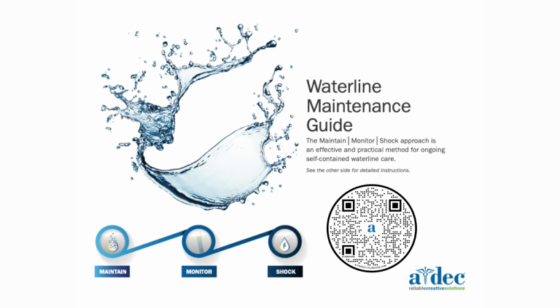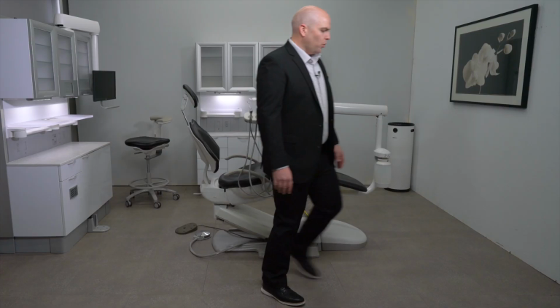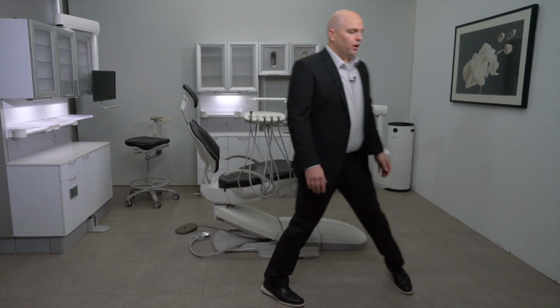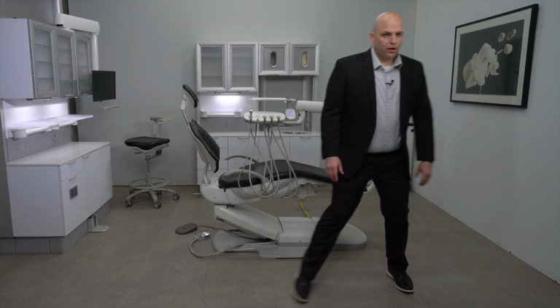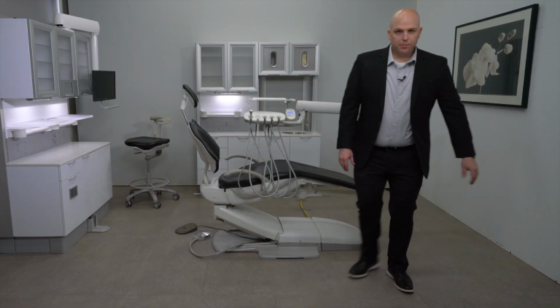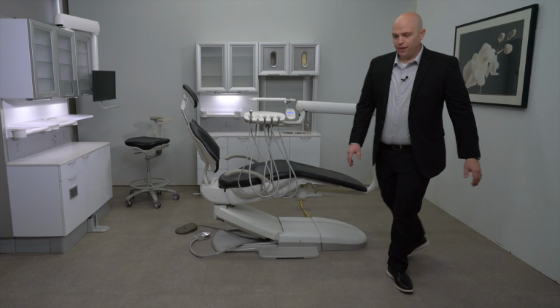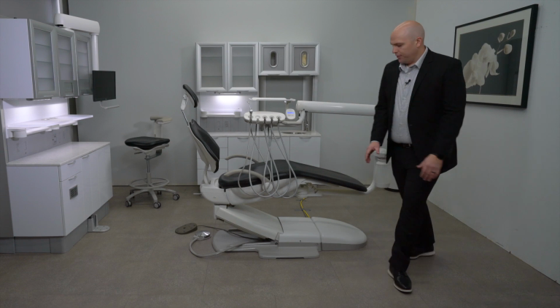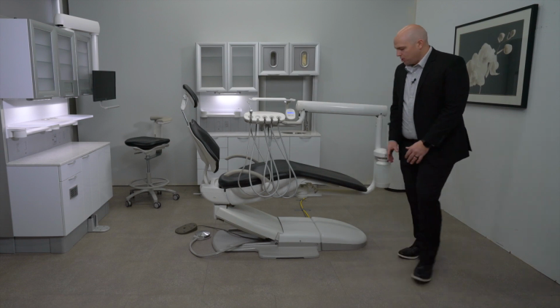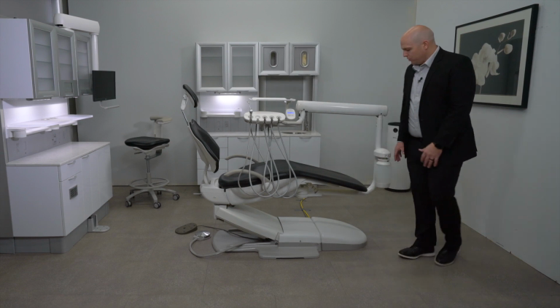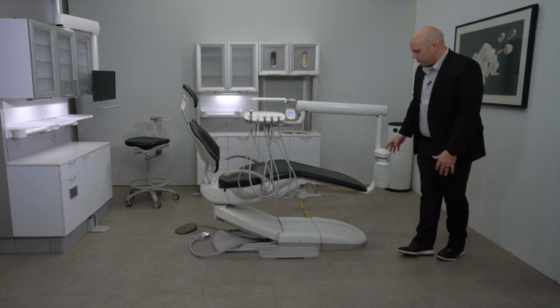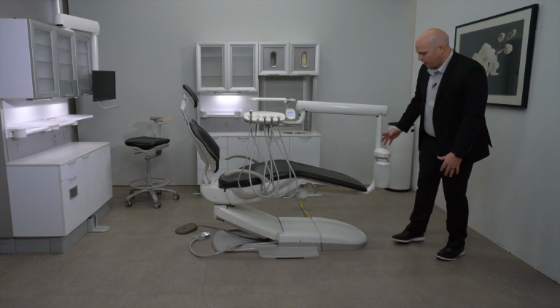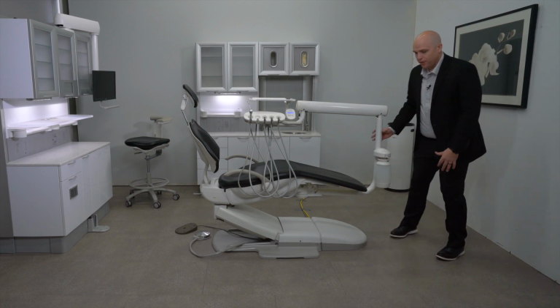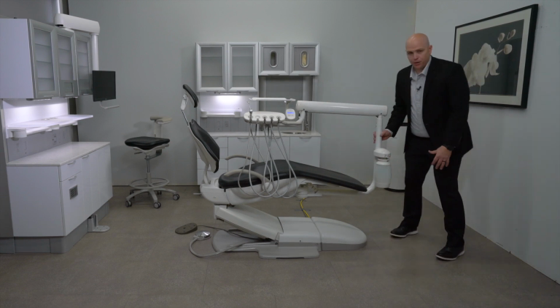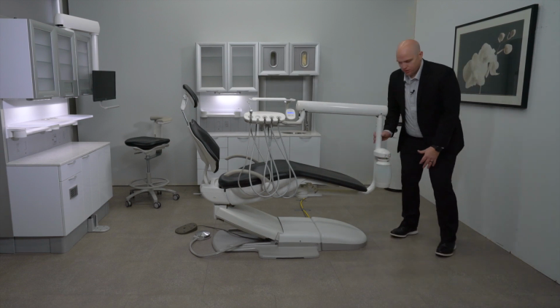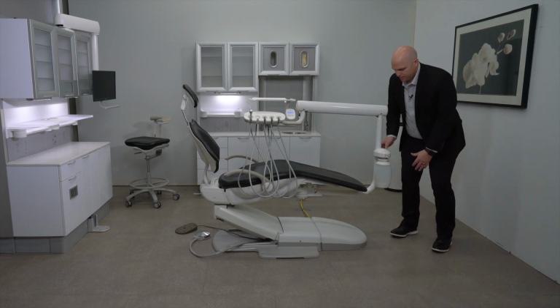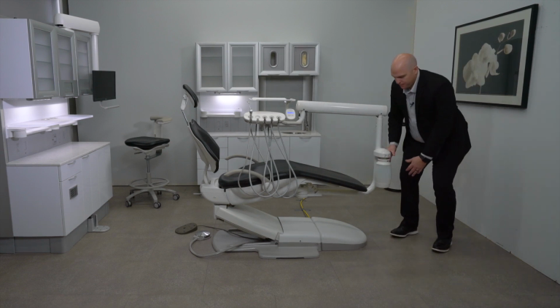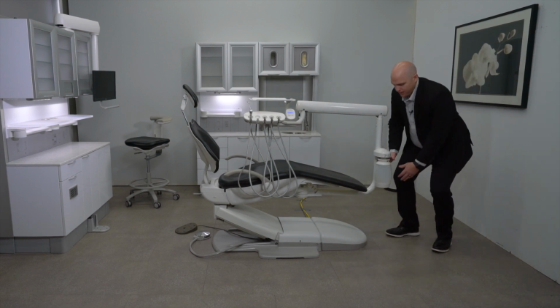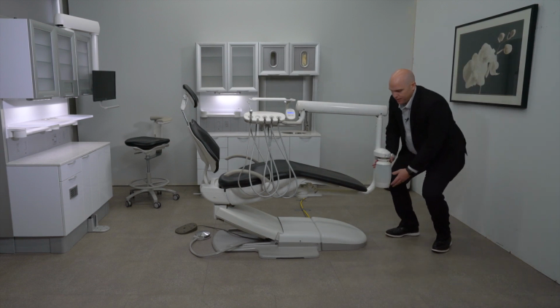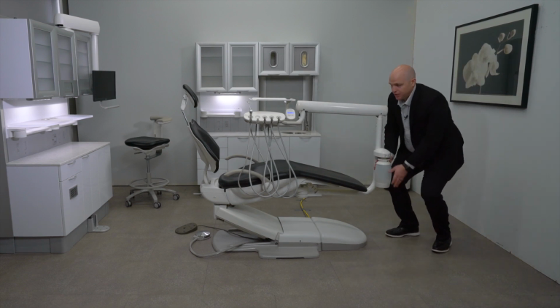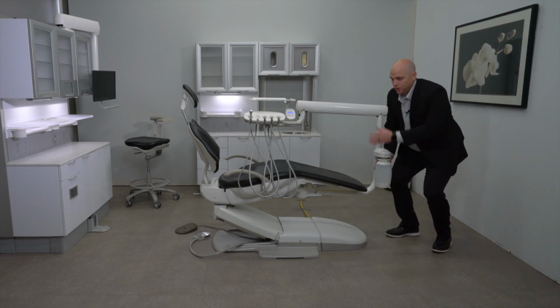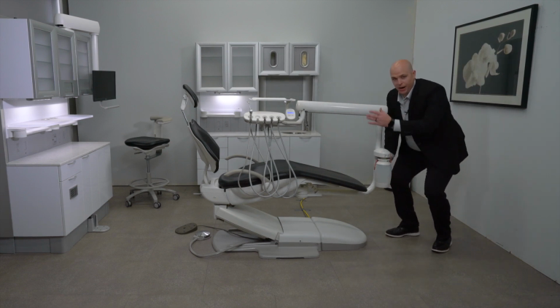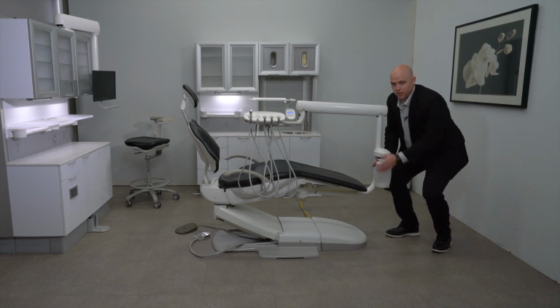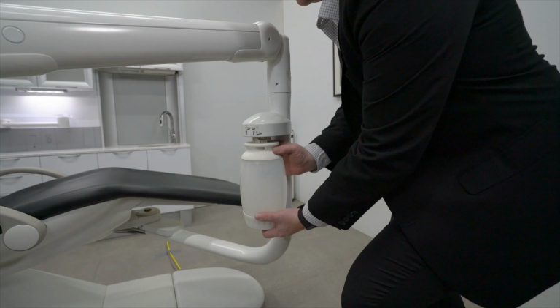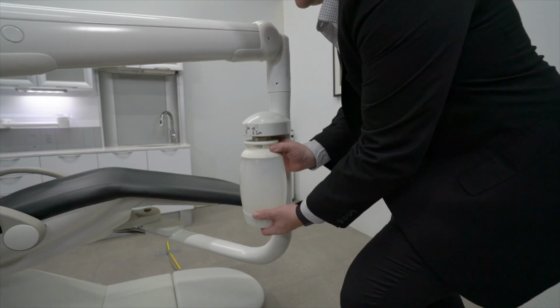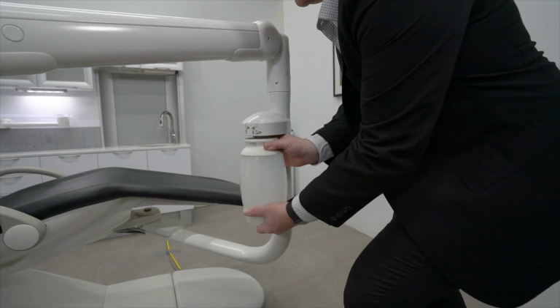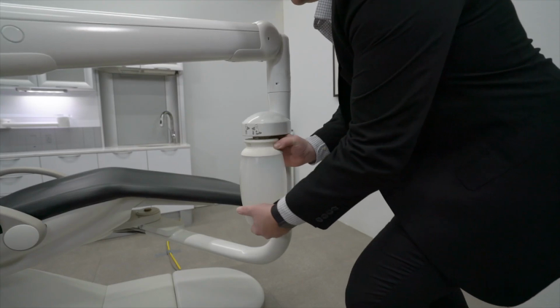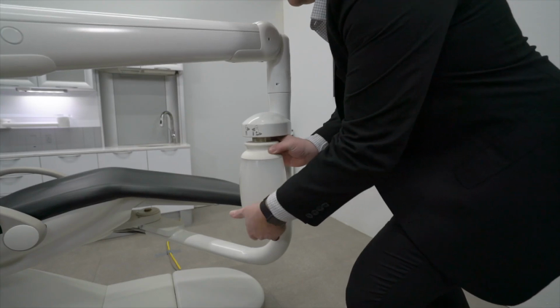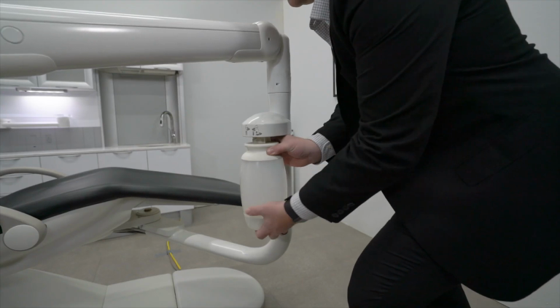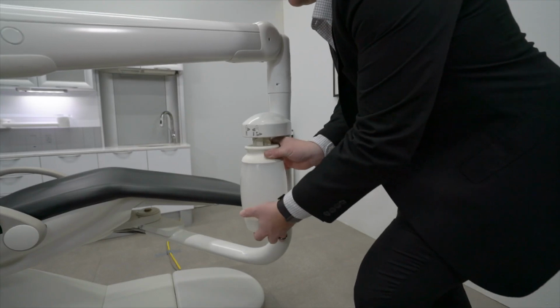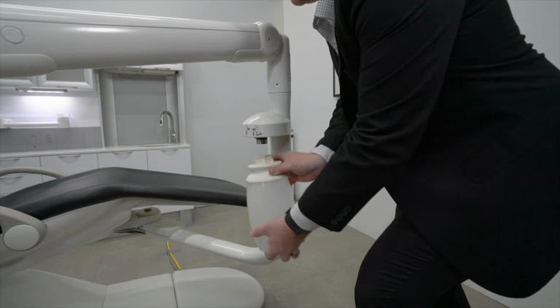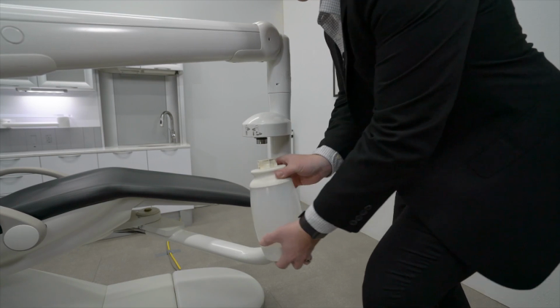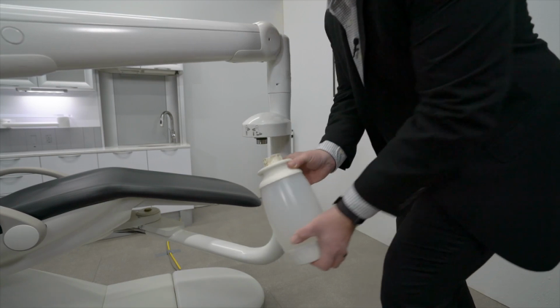The water bottle can be found at the toe of the chair on the post. Make sure the power is off to the chair before removing the water bottle.